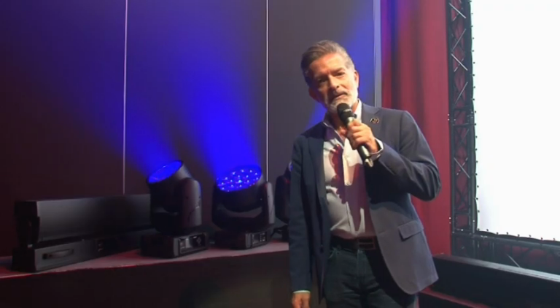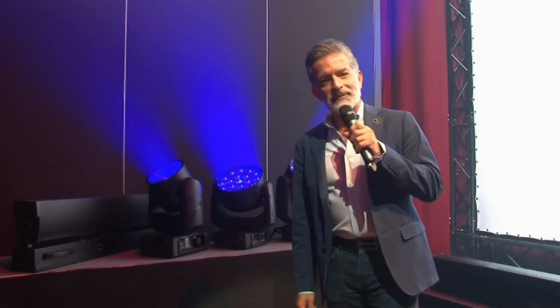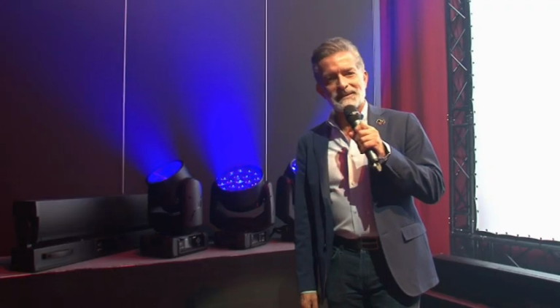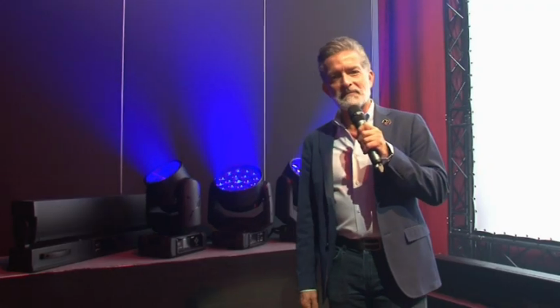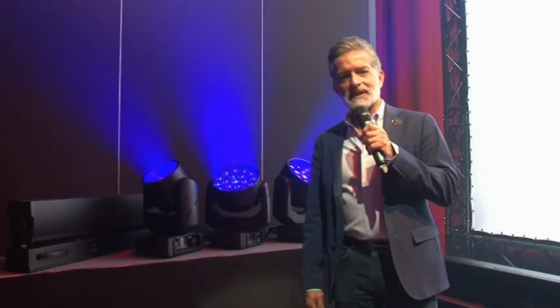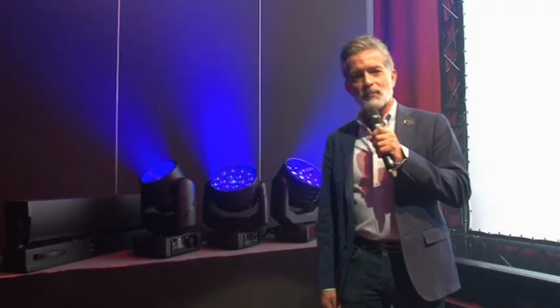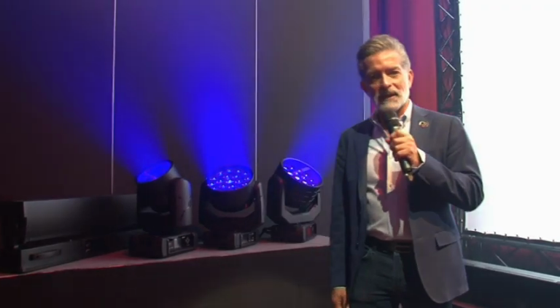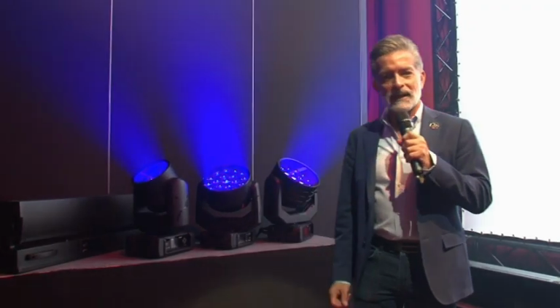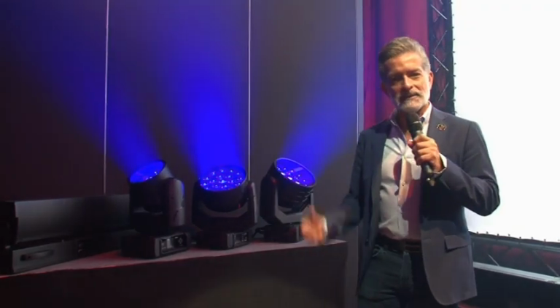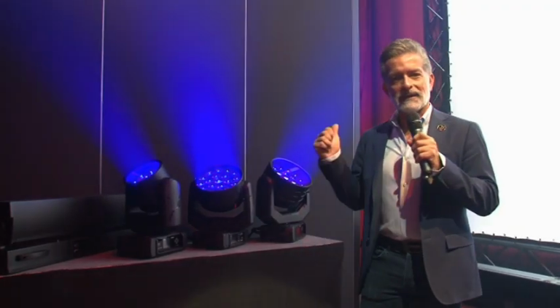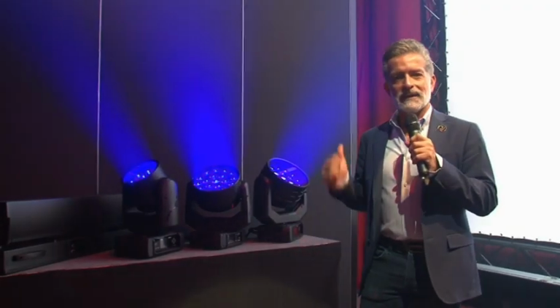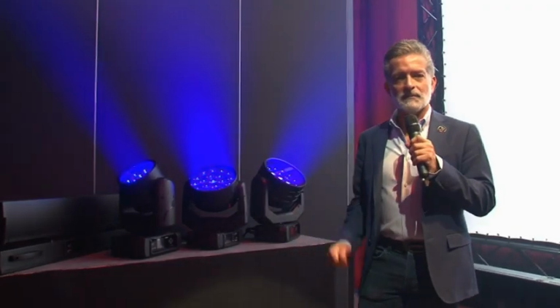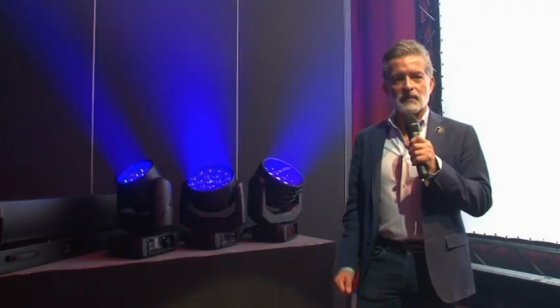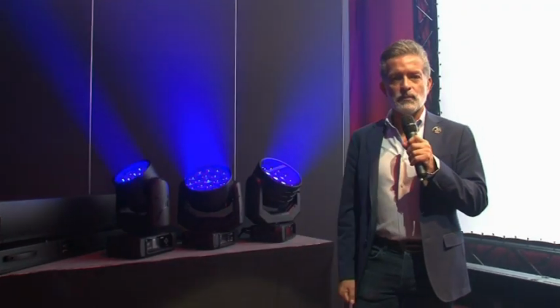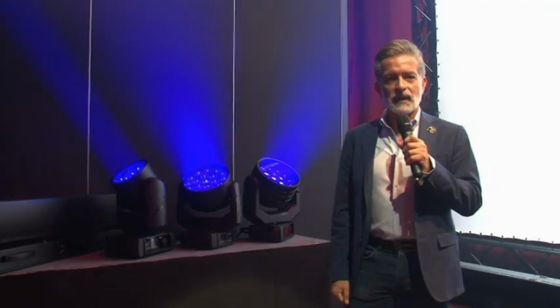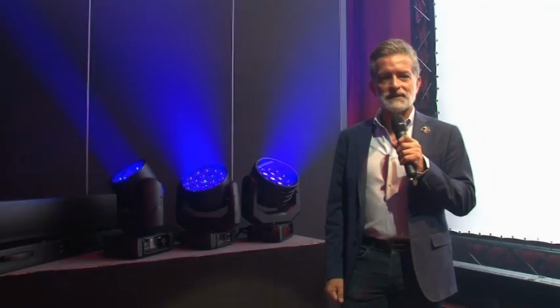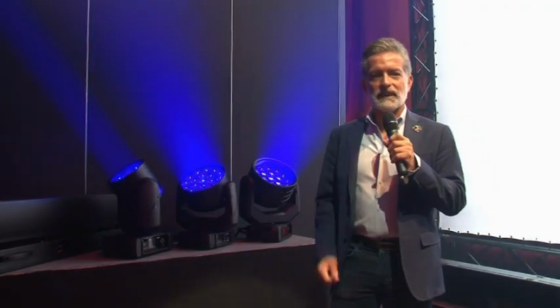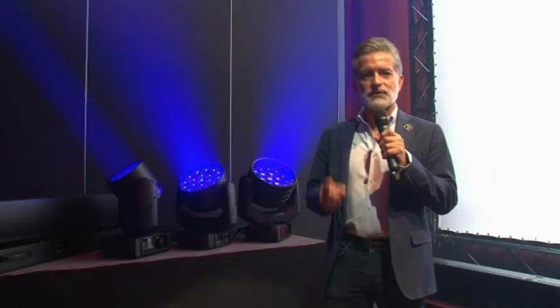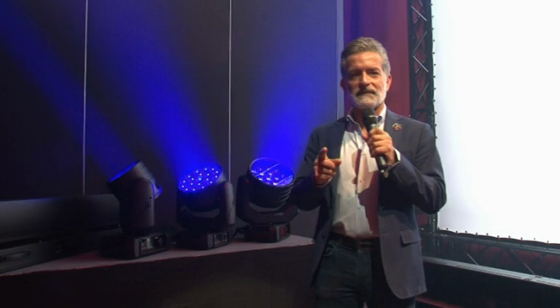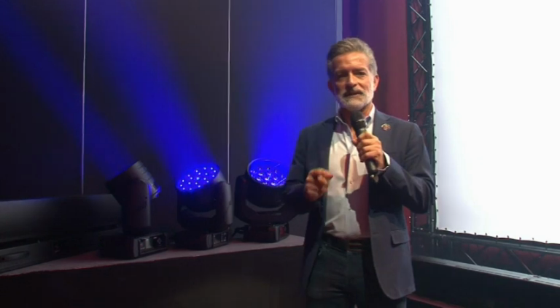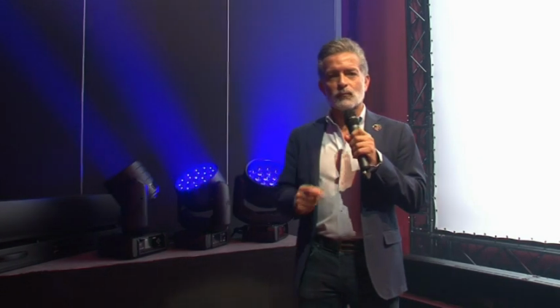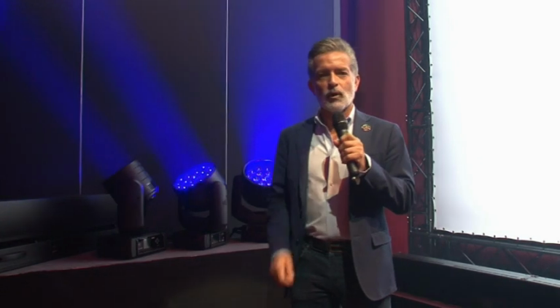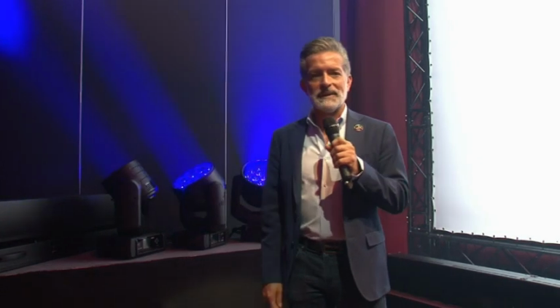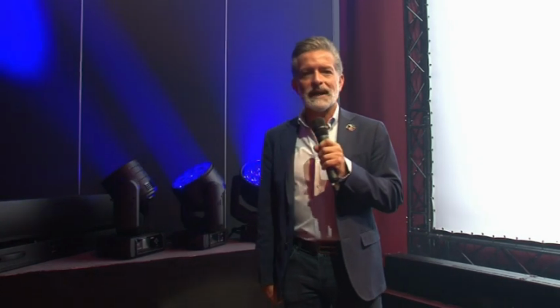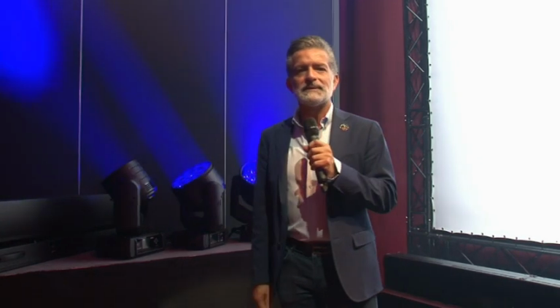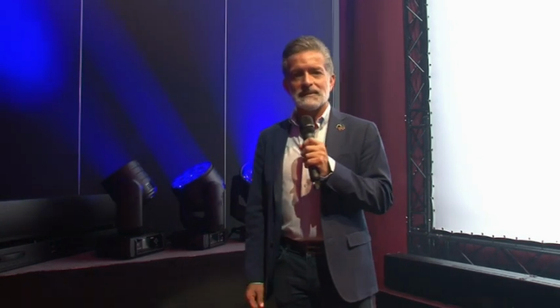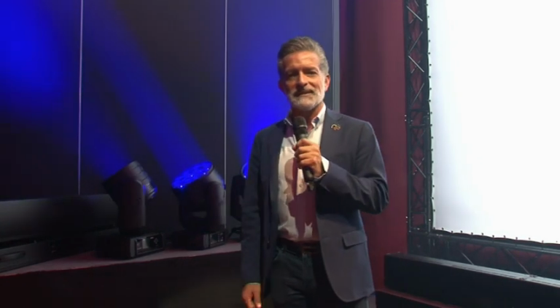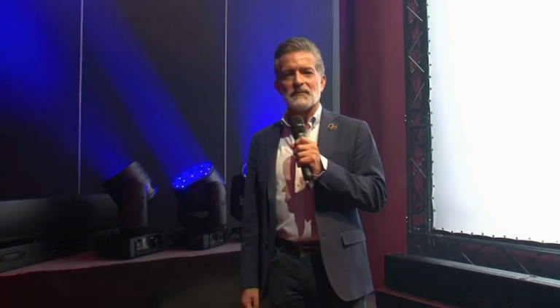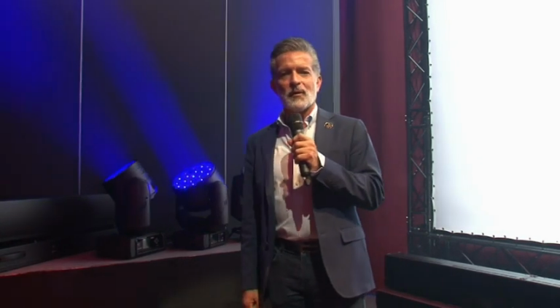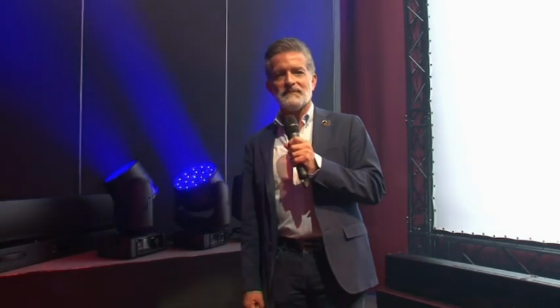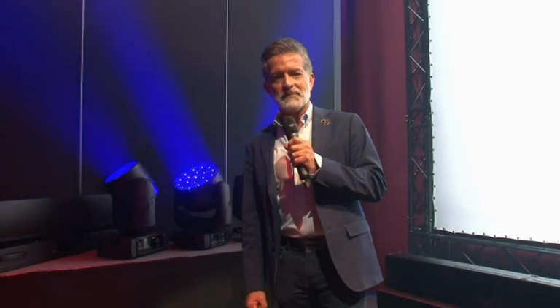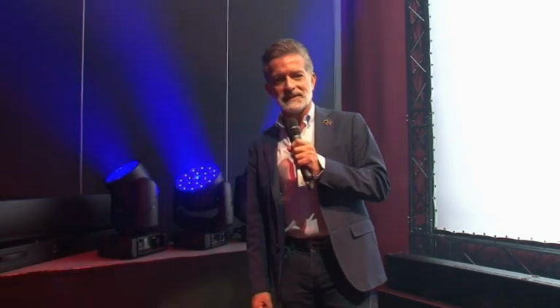Thanks for visiting Robi Lighting and checking out some of our new products. Make sure to visit Robi.cz for more information.